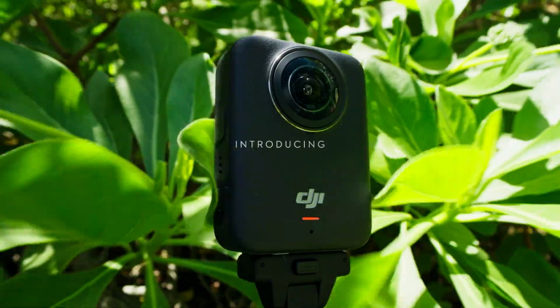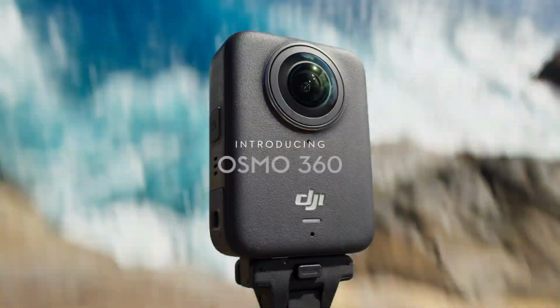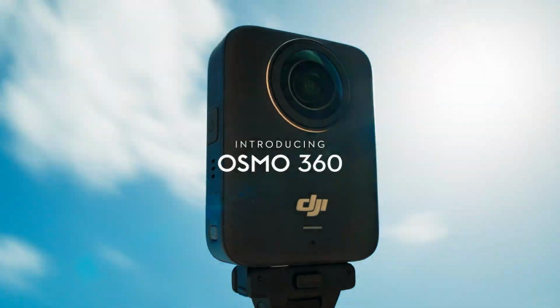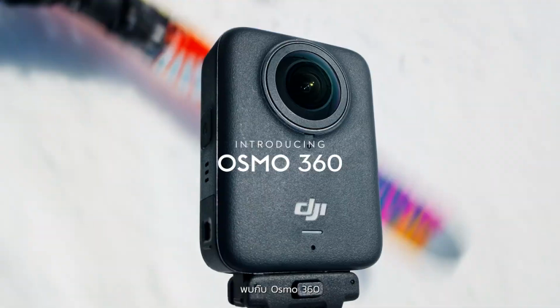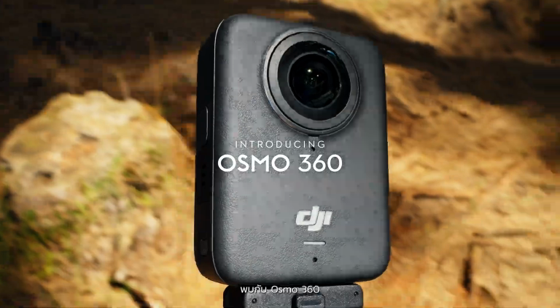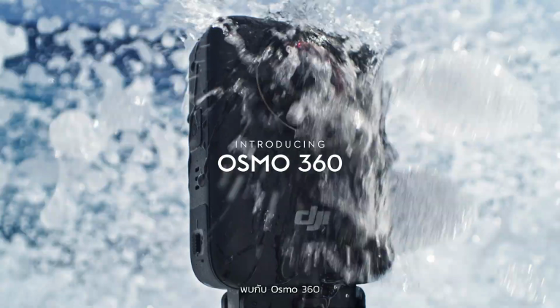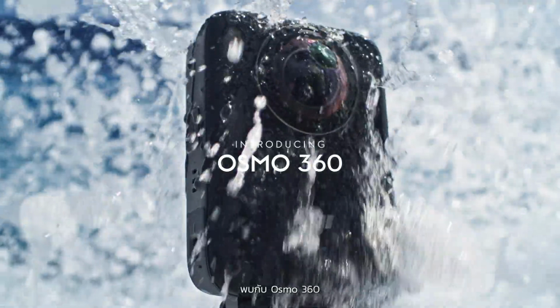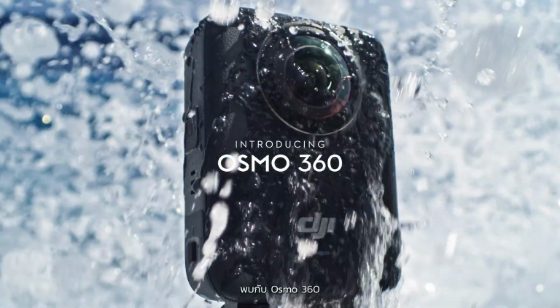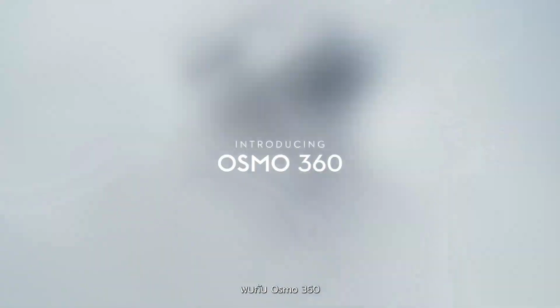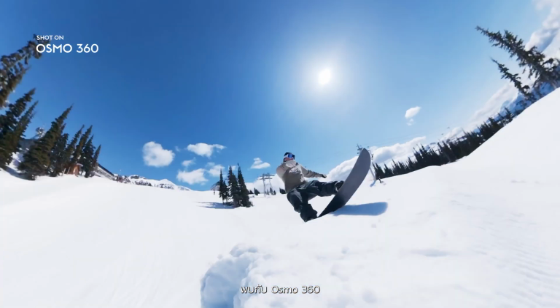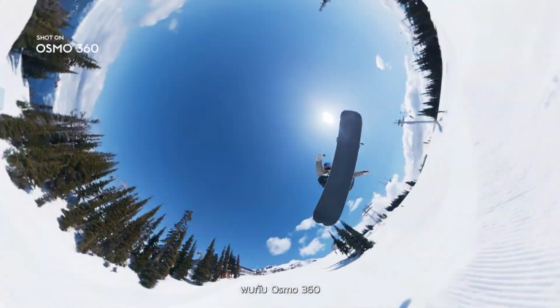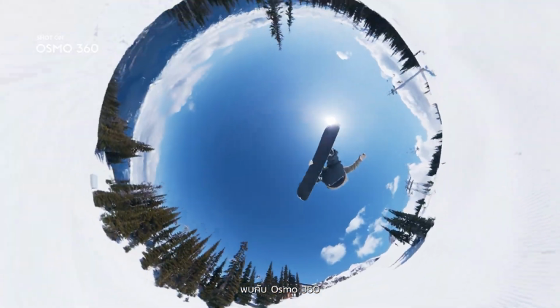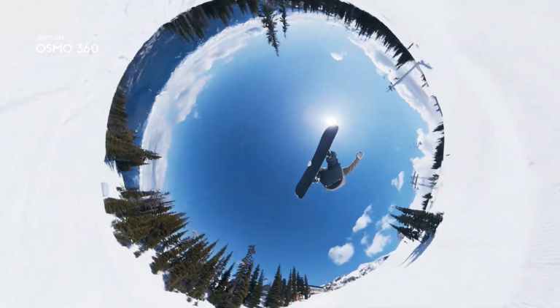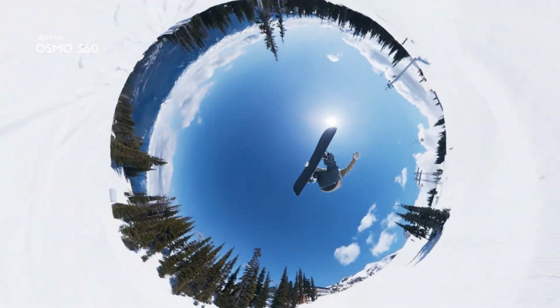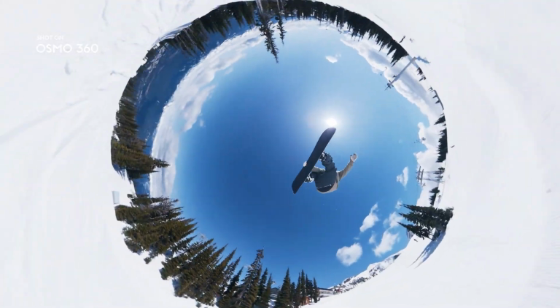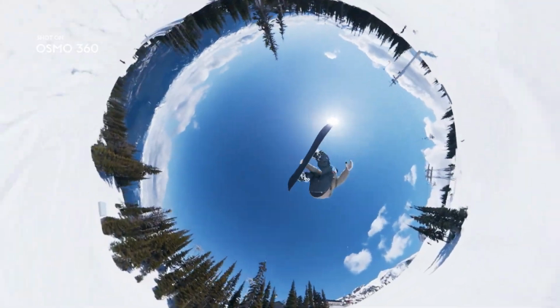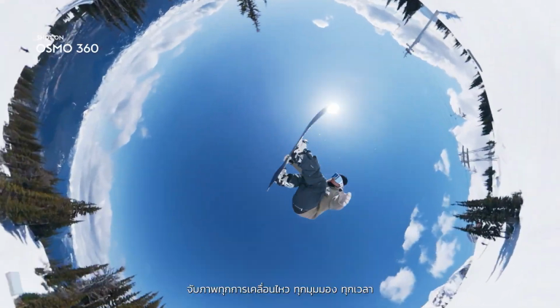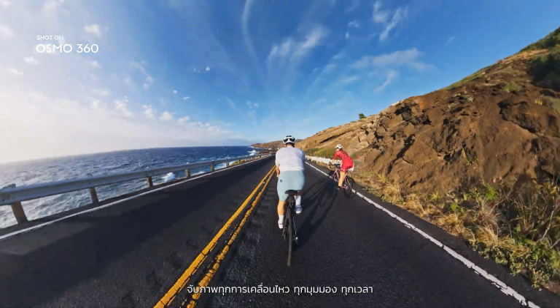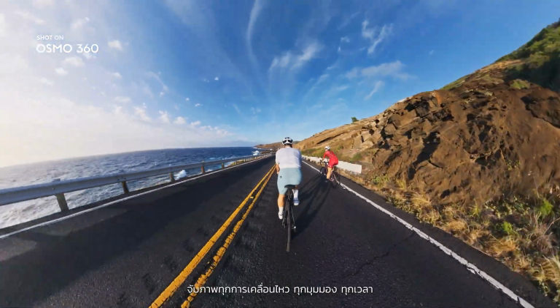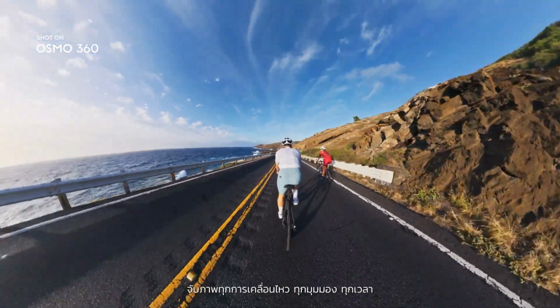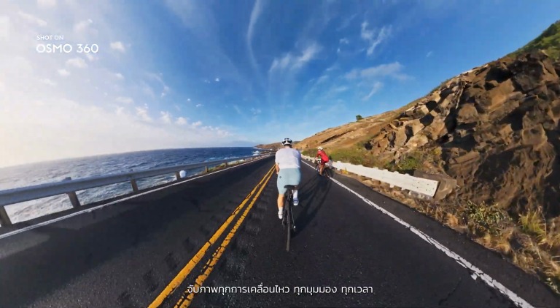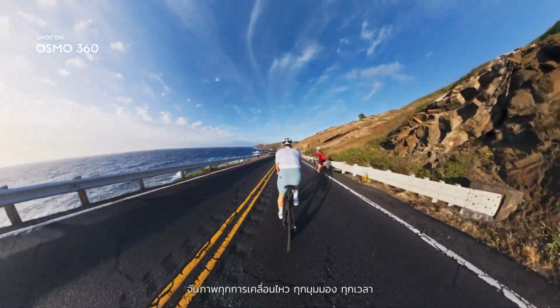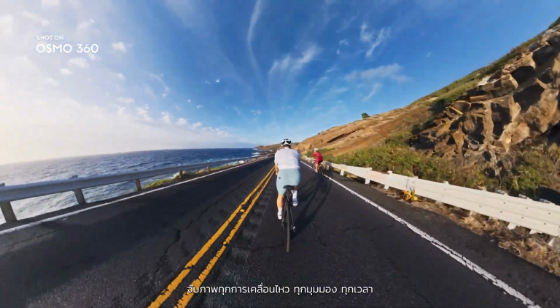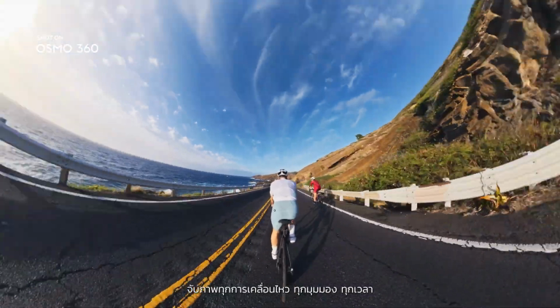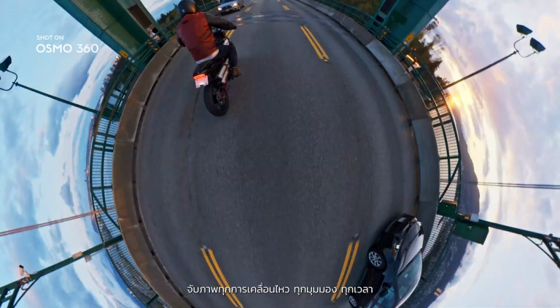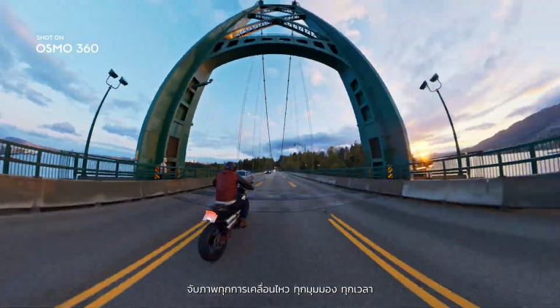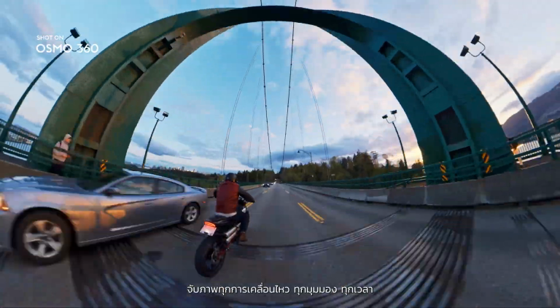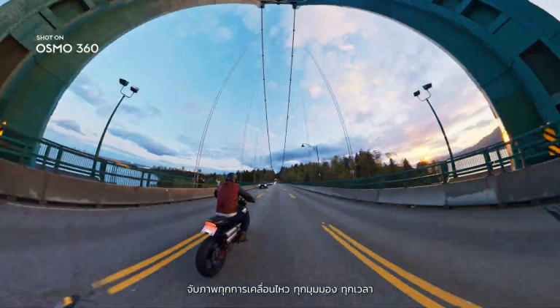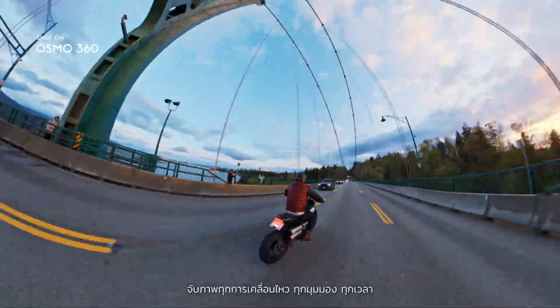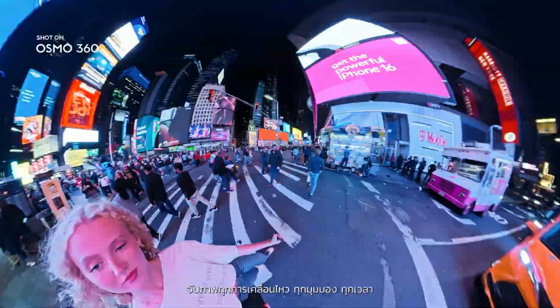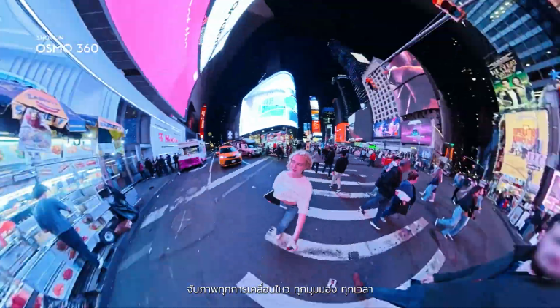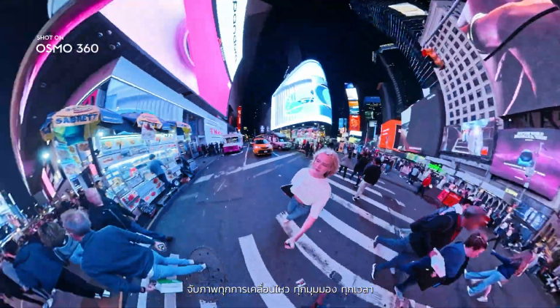Meet Osmo 360. Capture the action, every angle, every time.